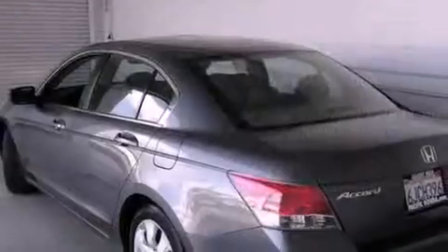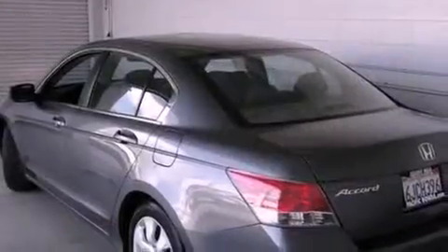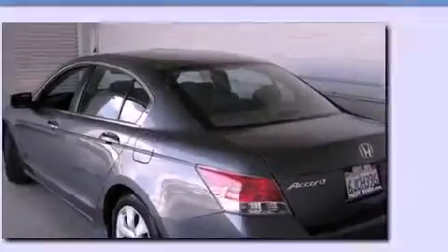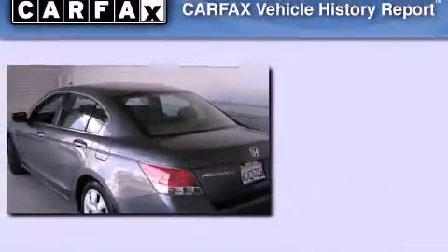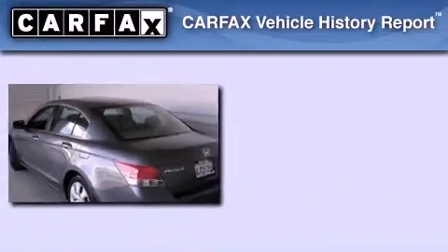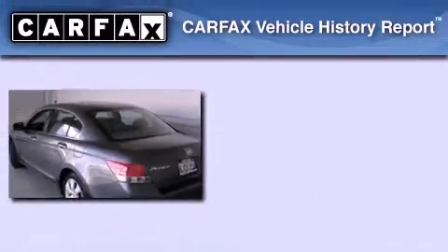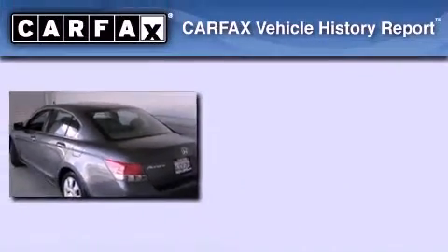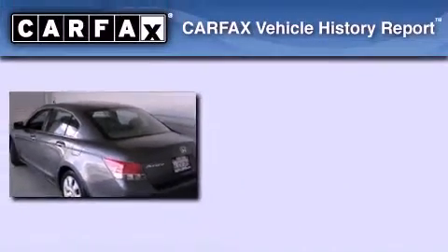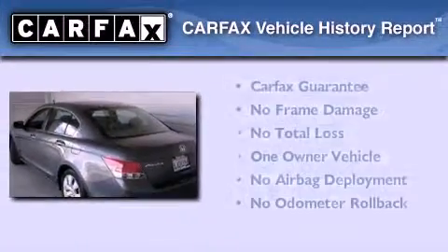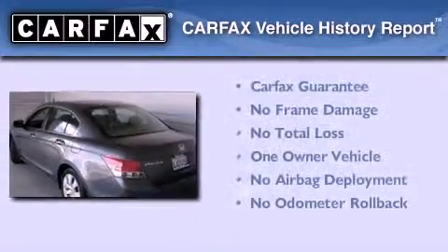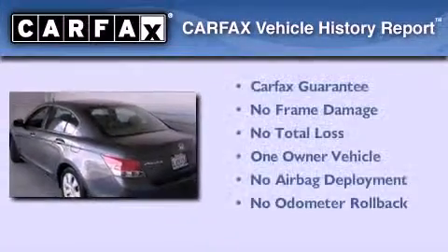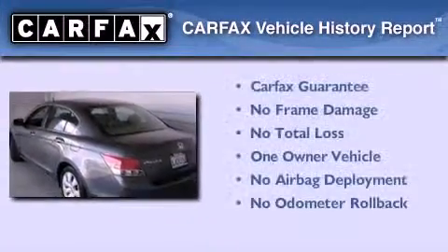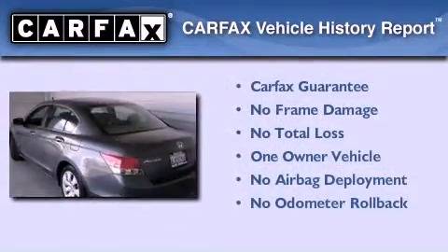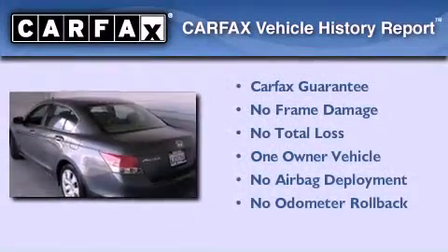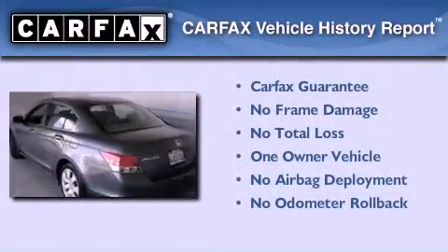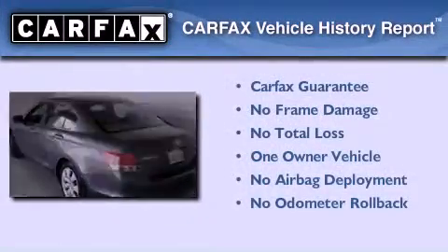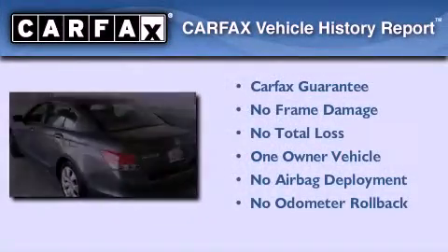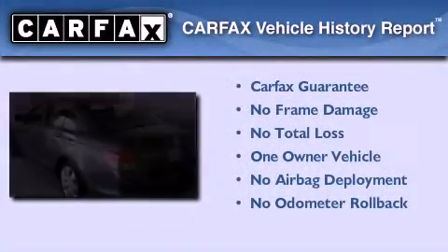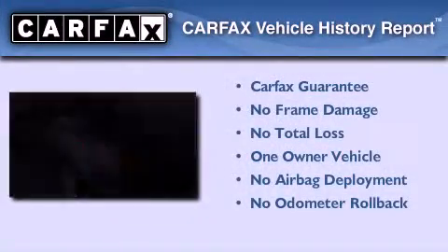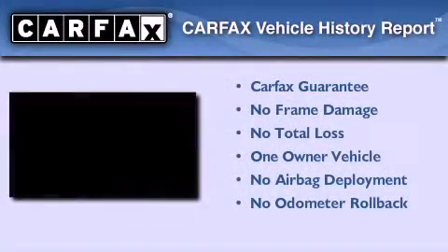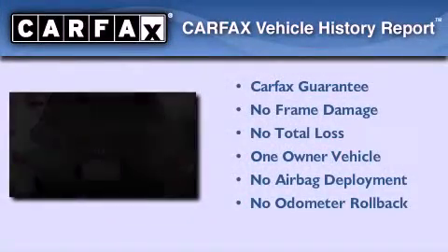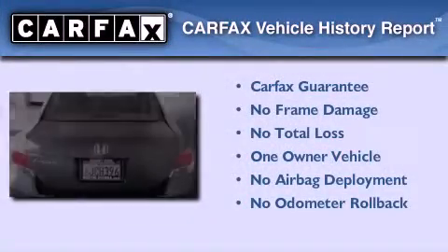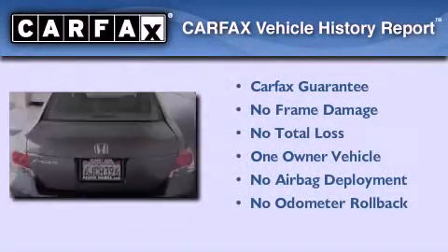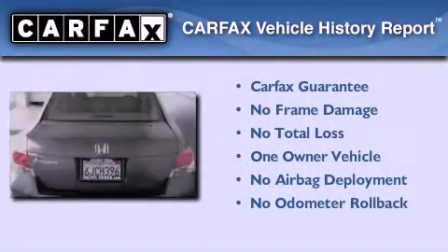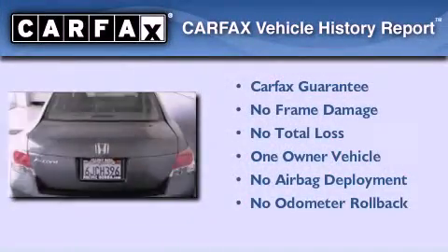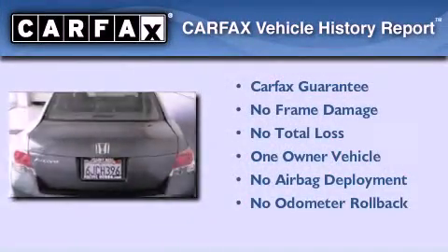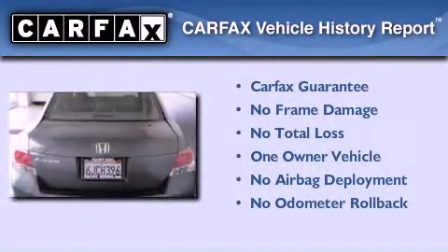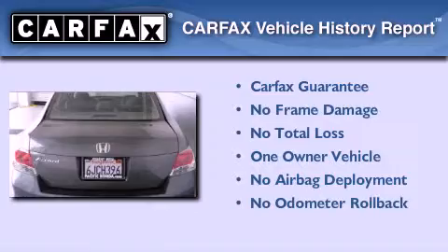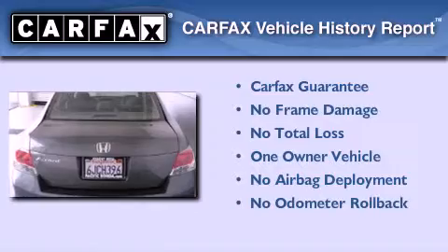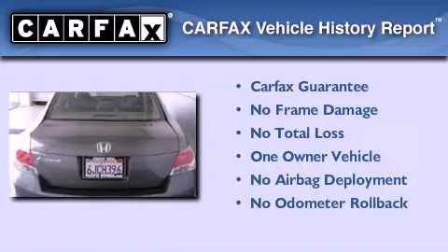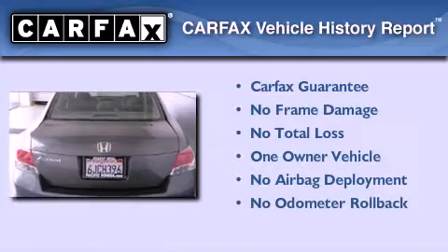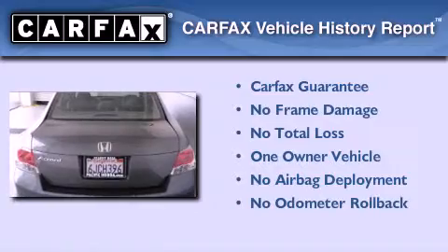This Honda has had only one owner and it qualifies for the Carfax buyback guarantee.